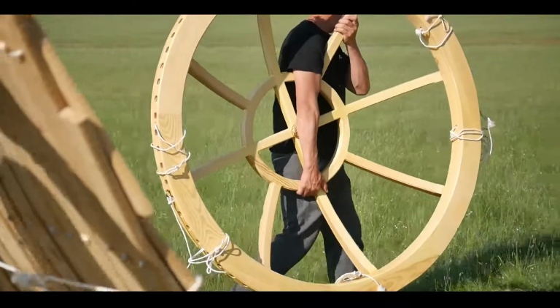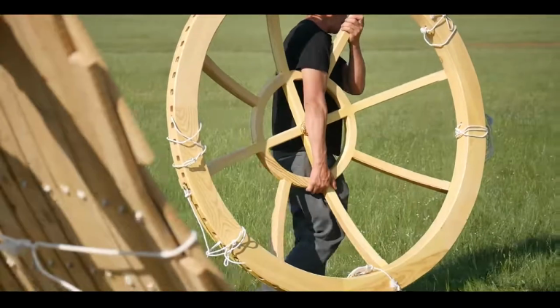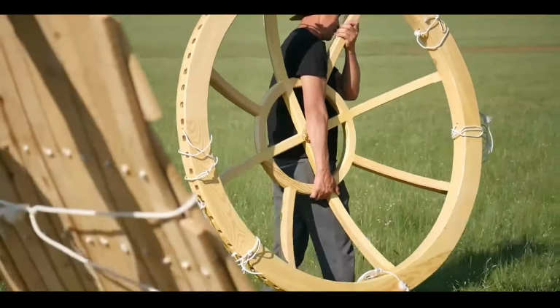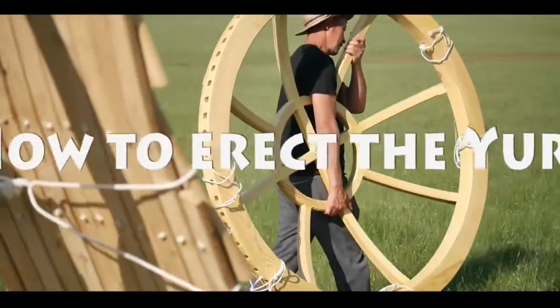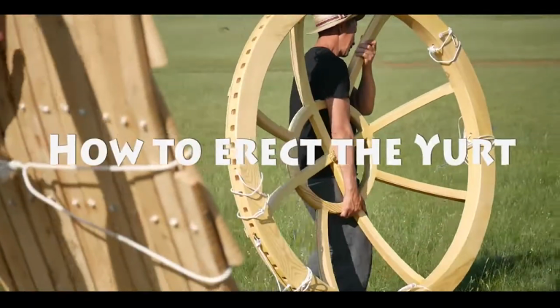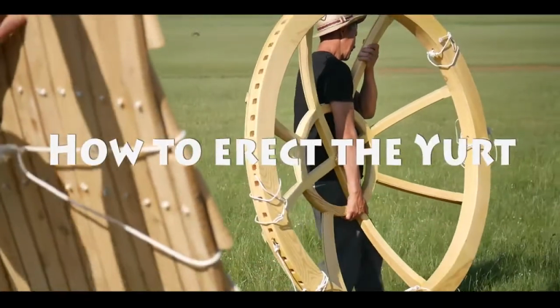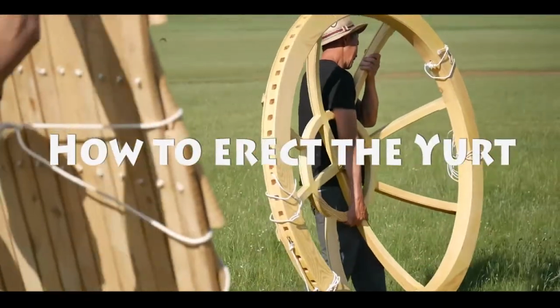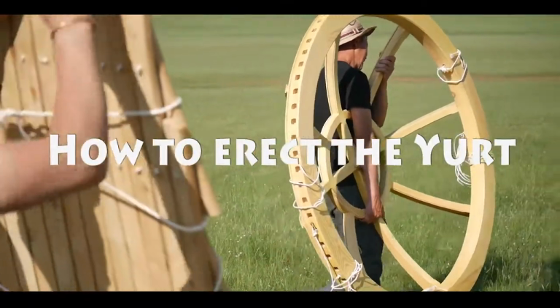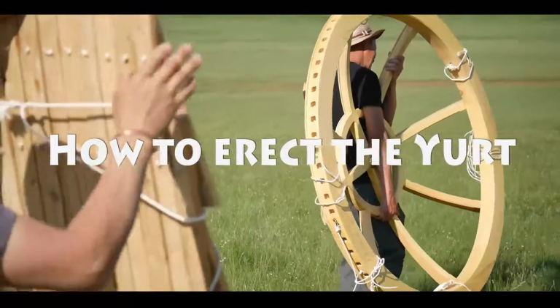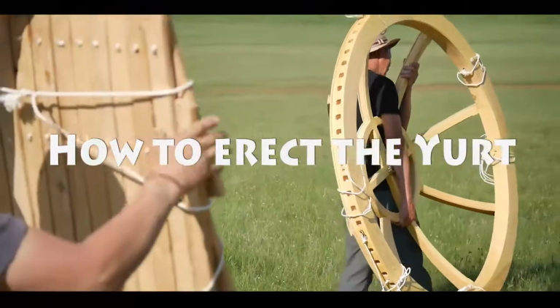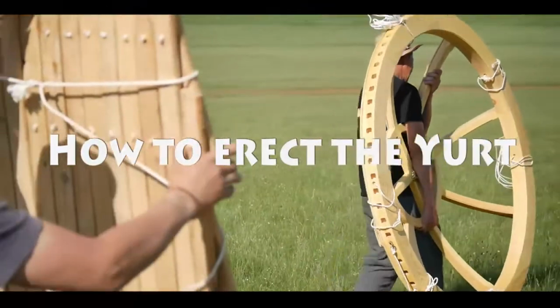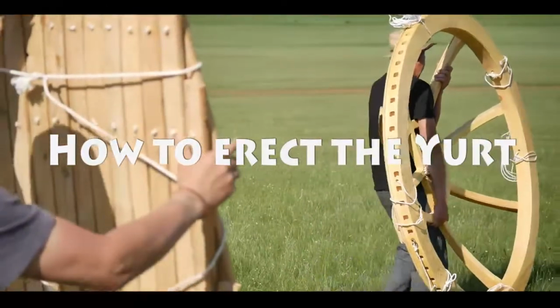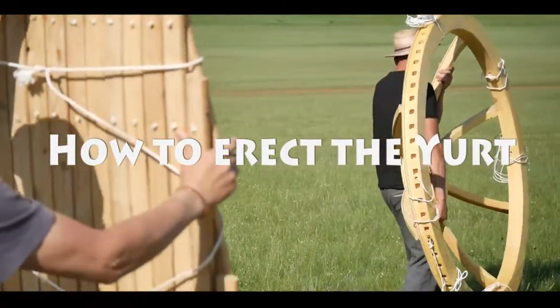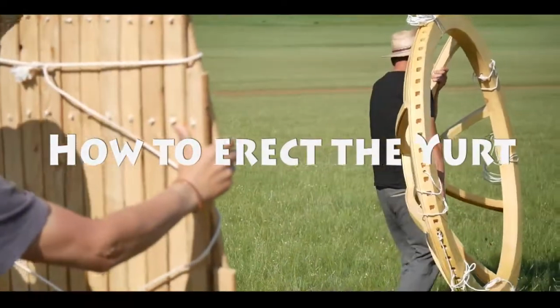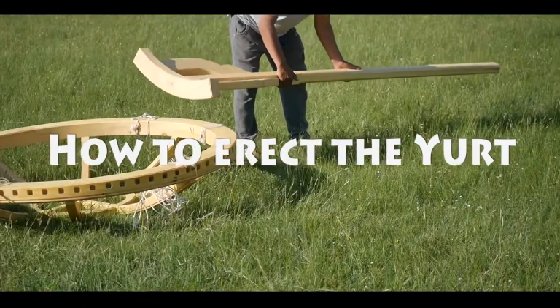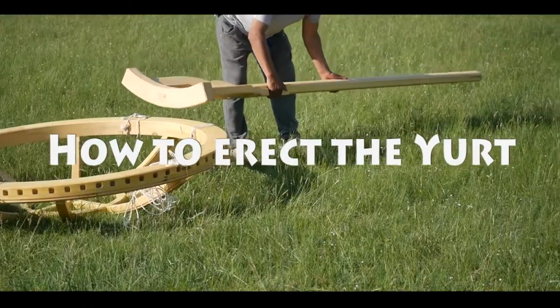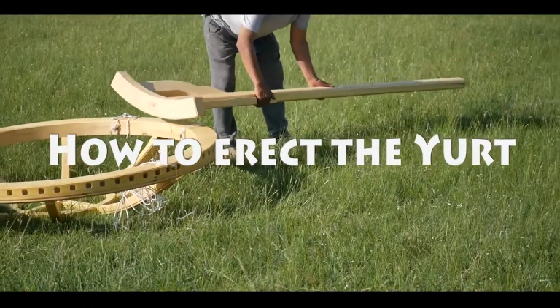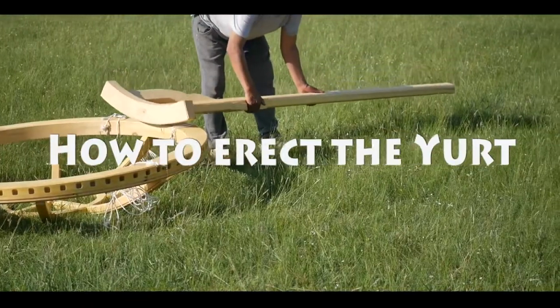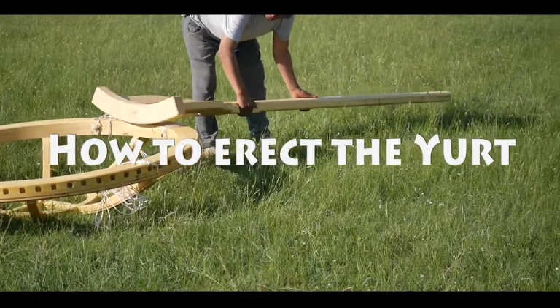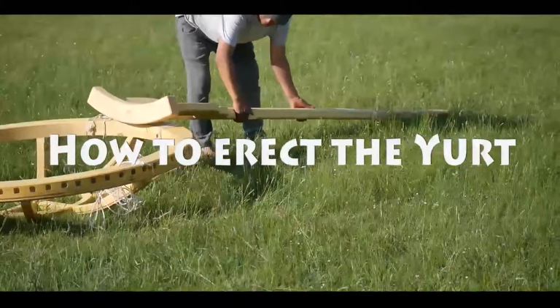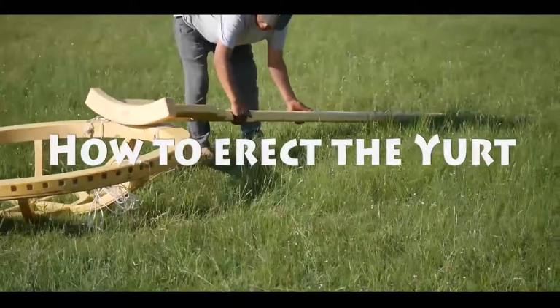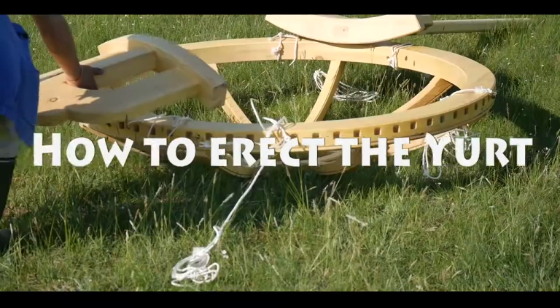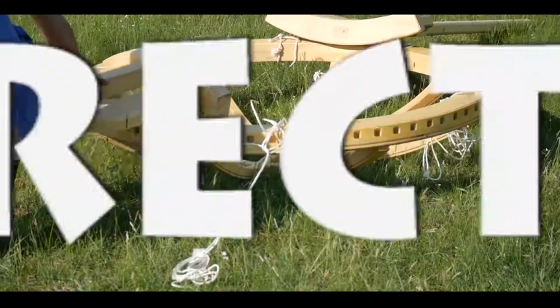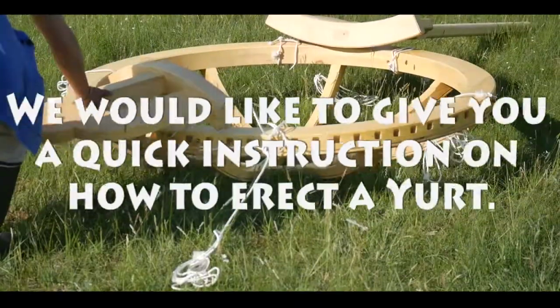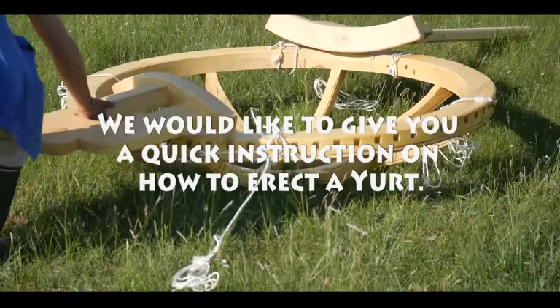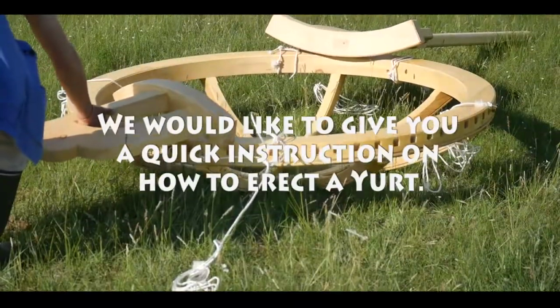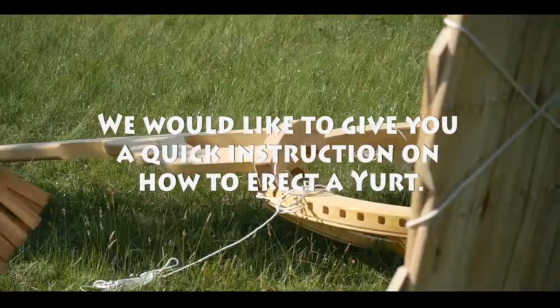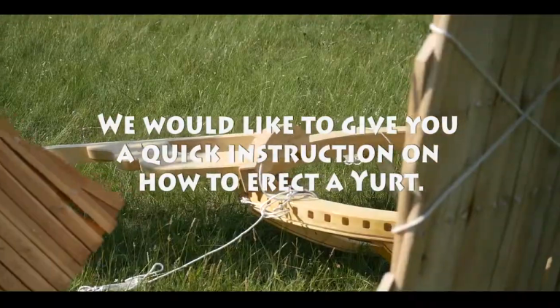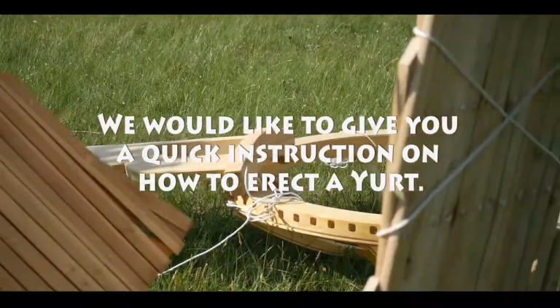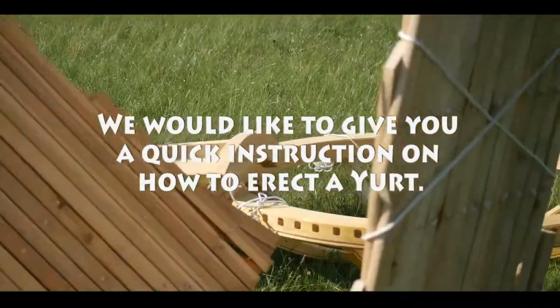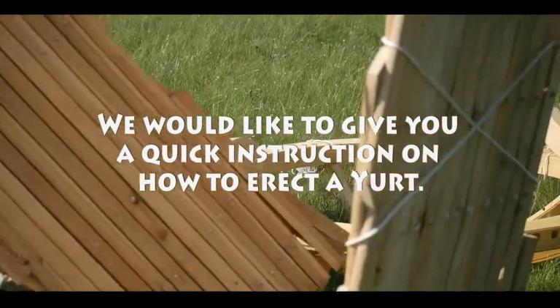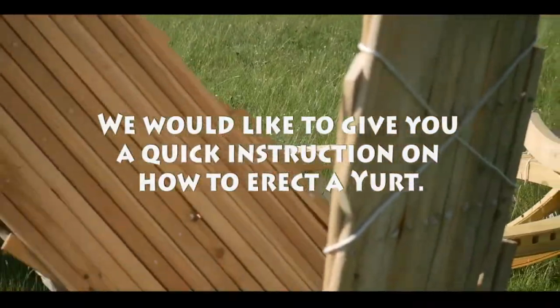In this section of the video we would like to give you a quick instructional video on how to build up a yurt.